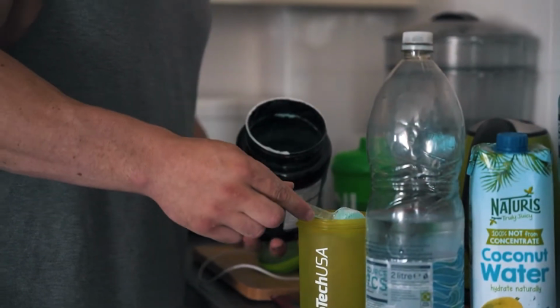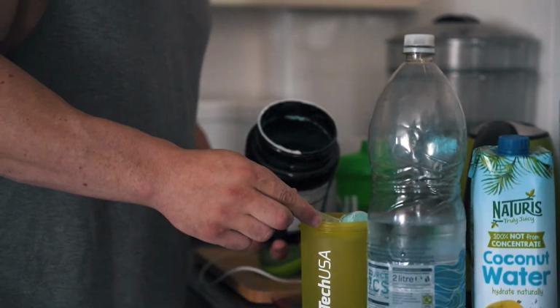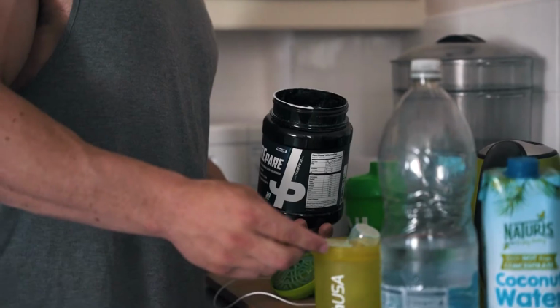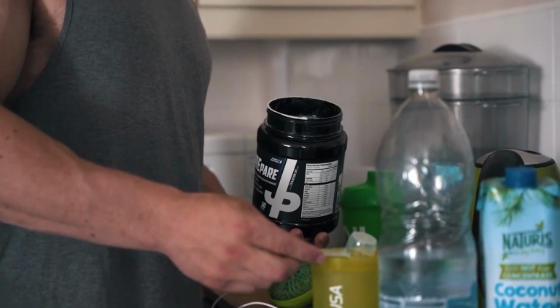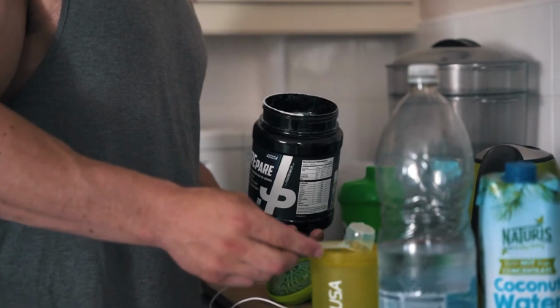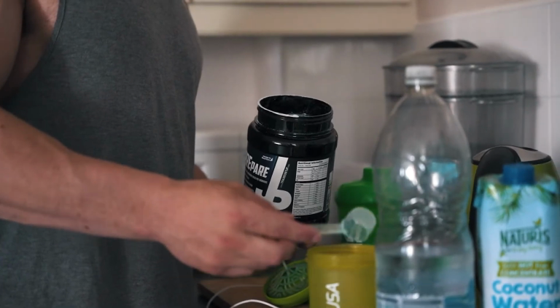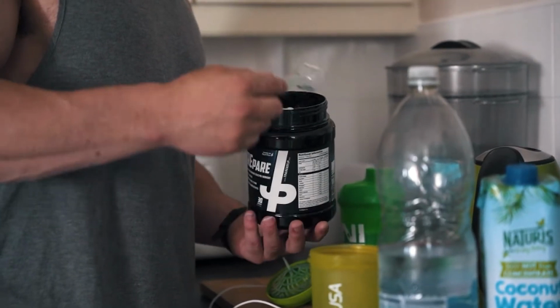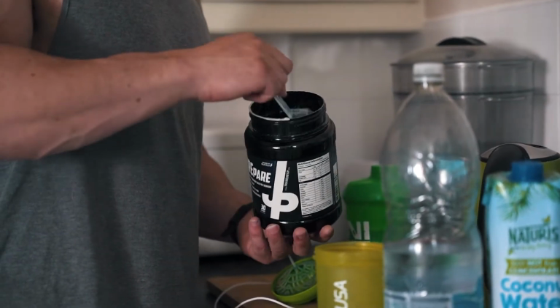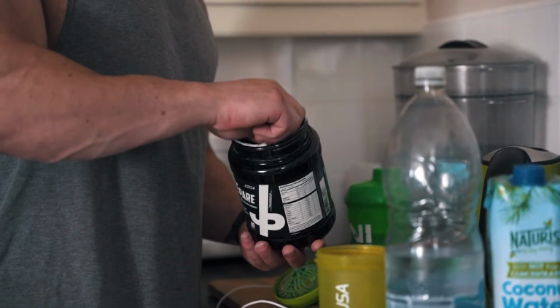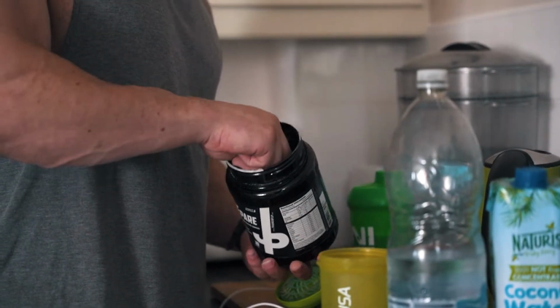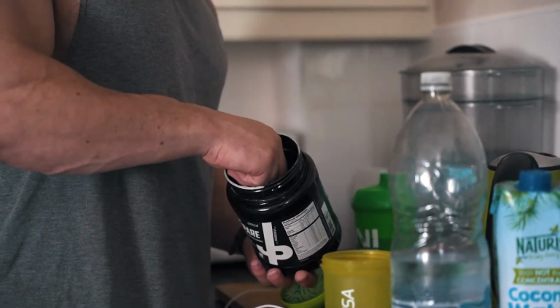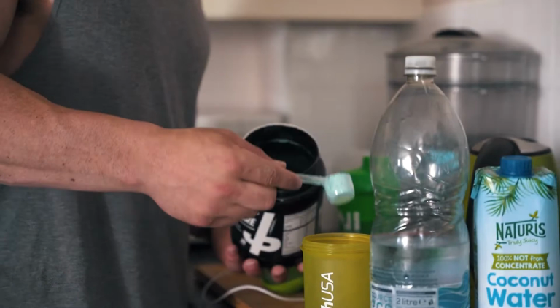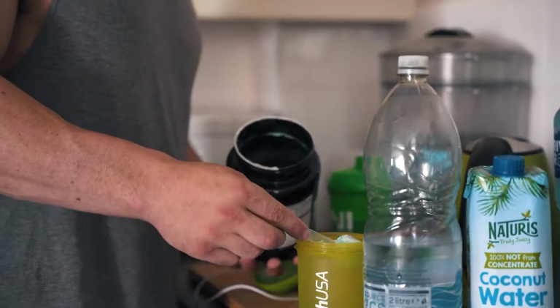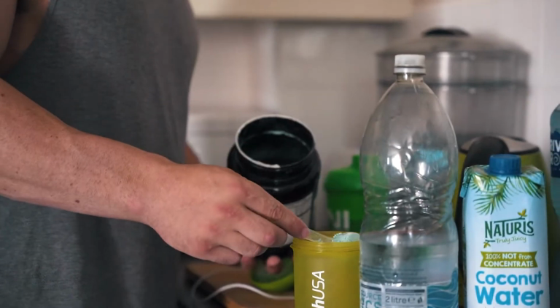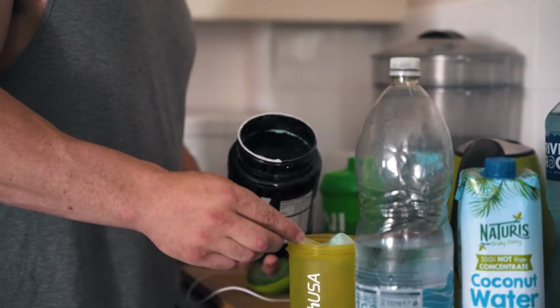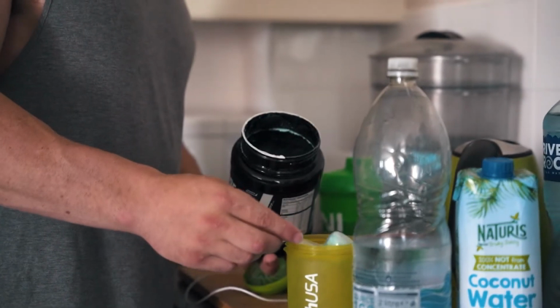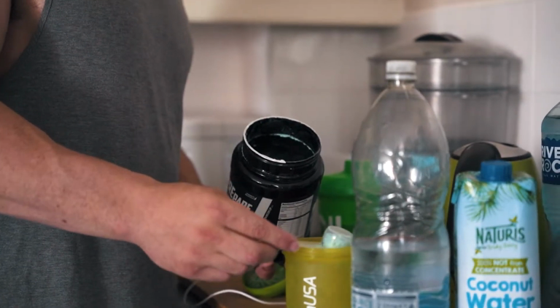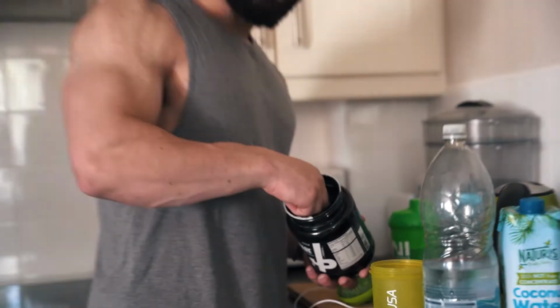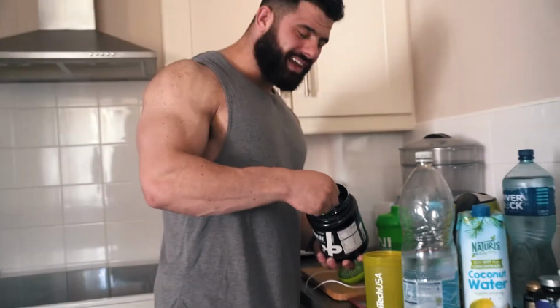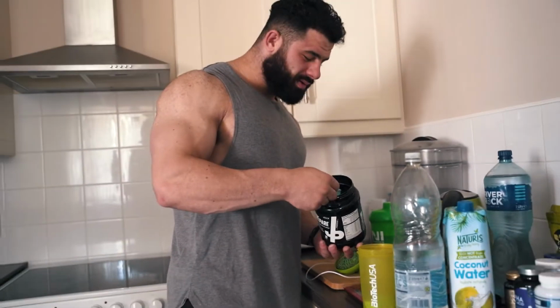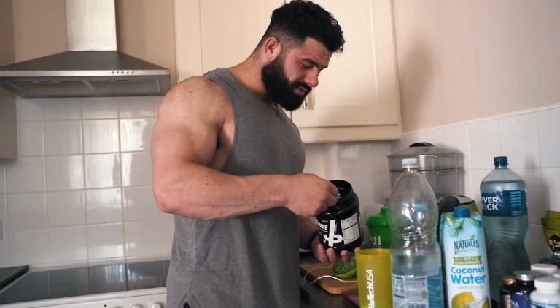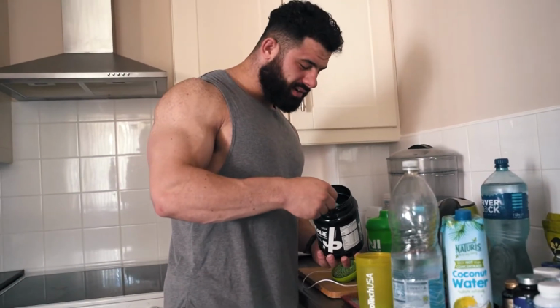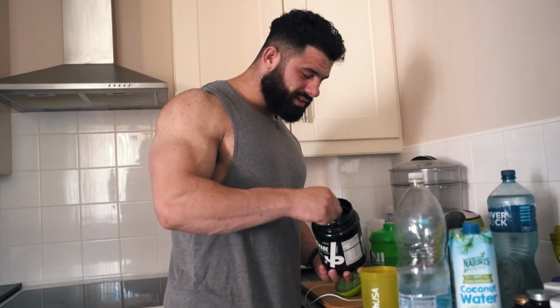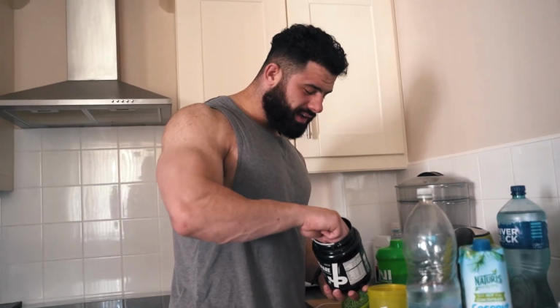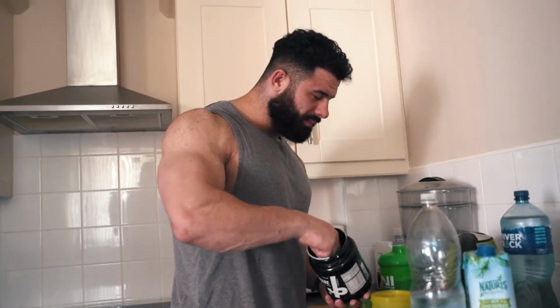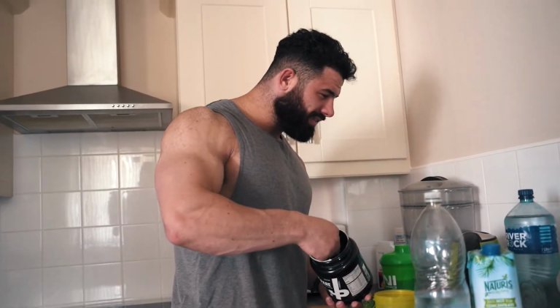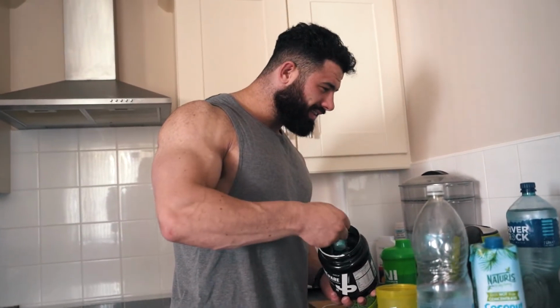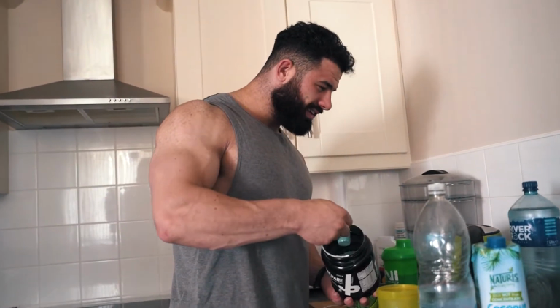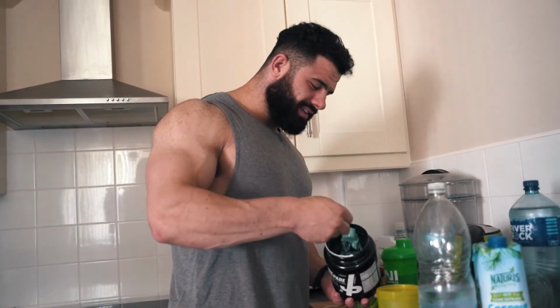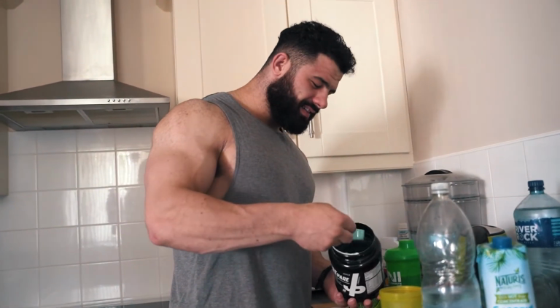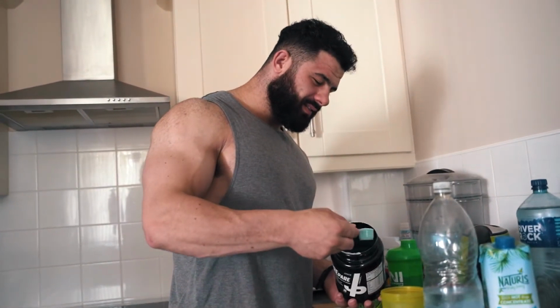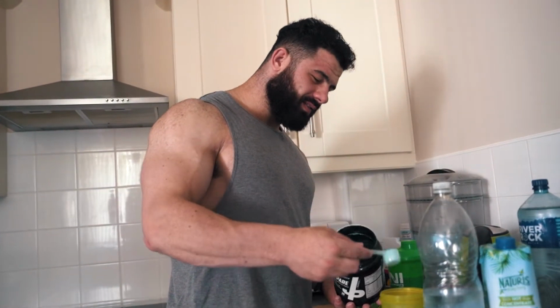I normally use one serving, but today I'm doing a serving and a half because I'm feeling cheeky.